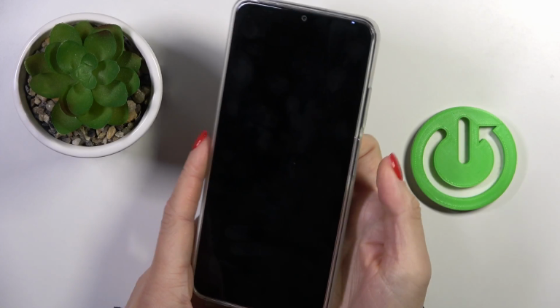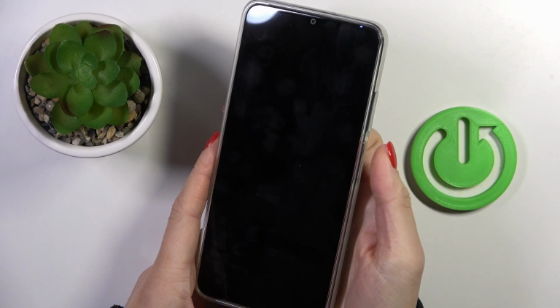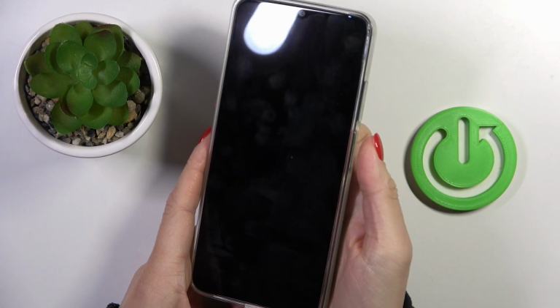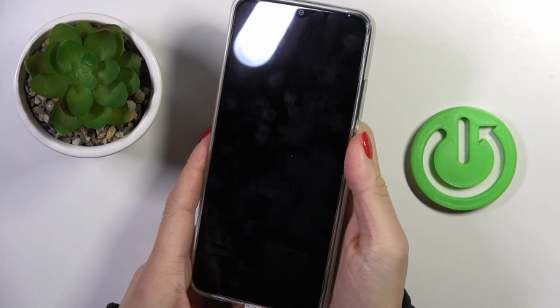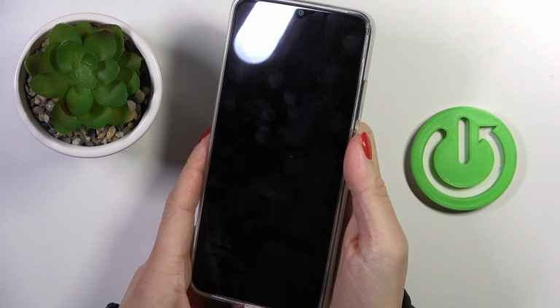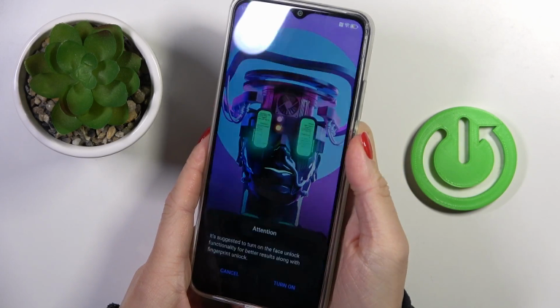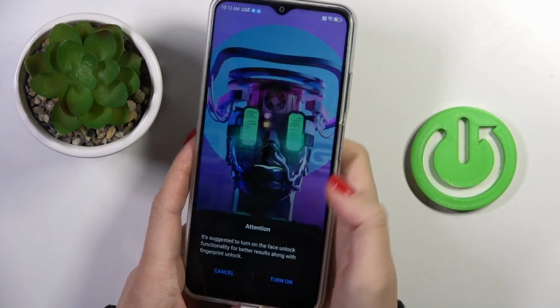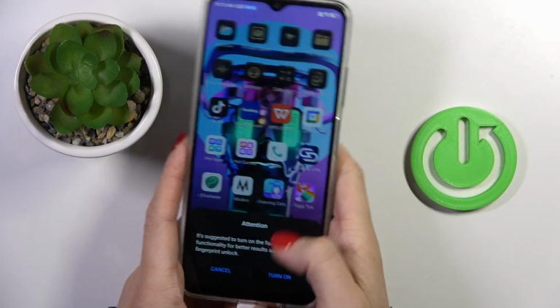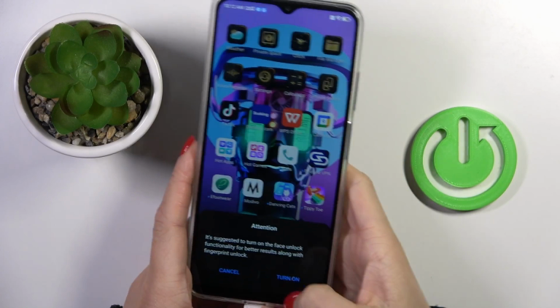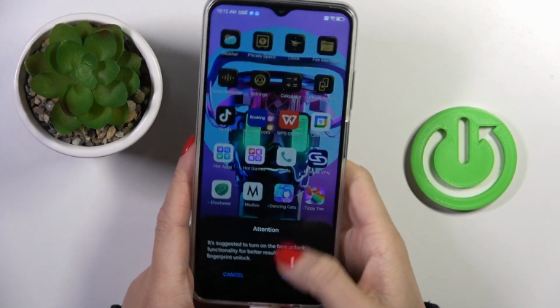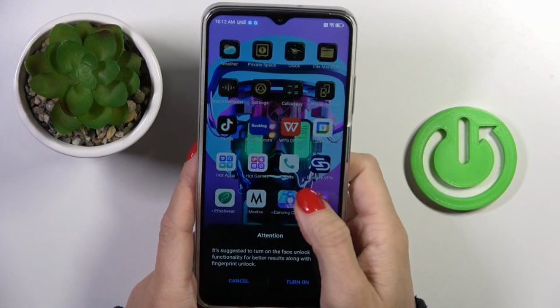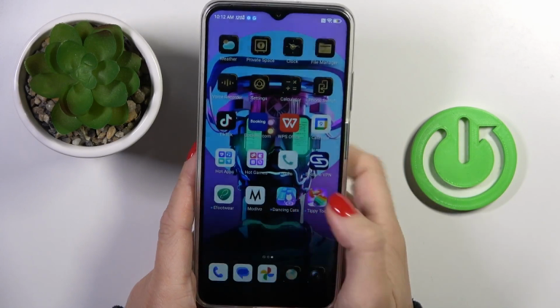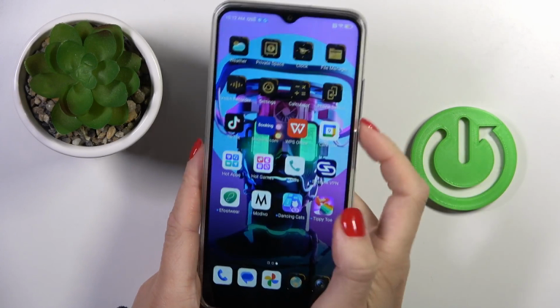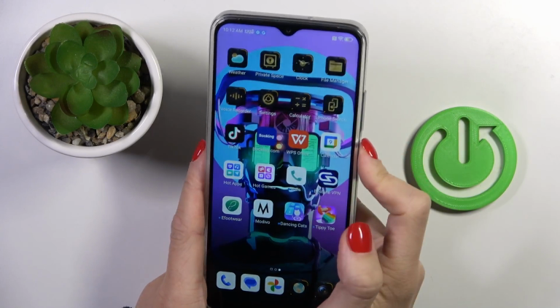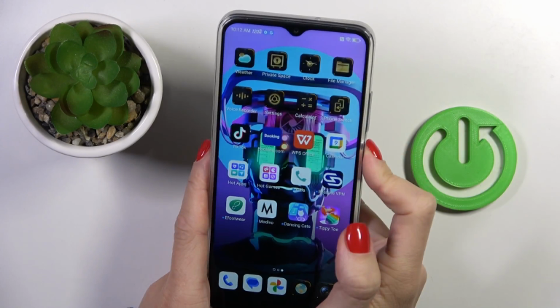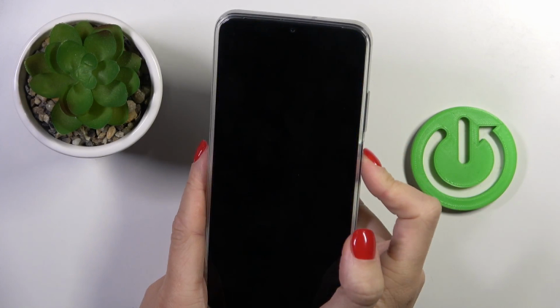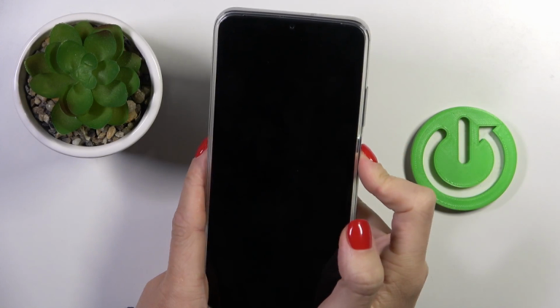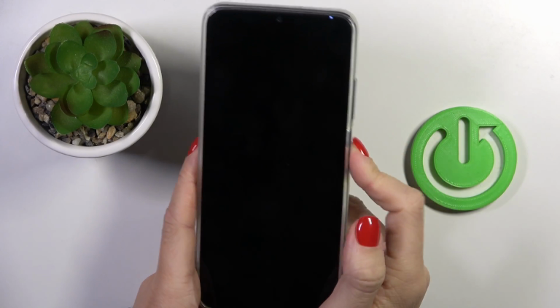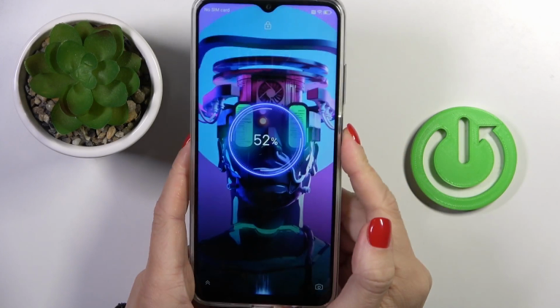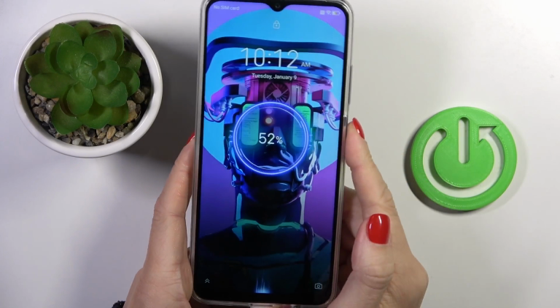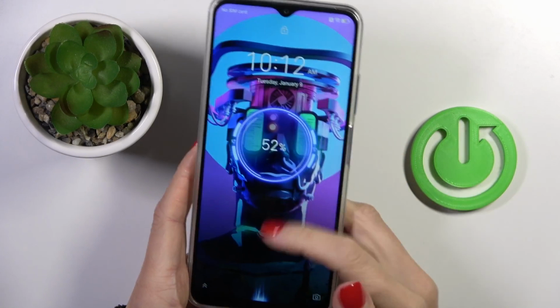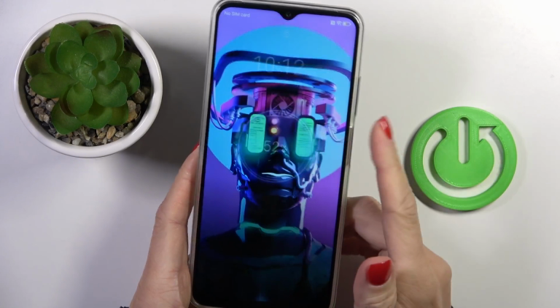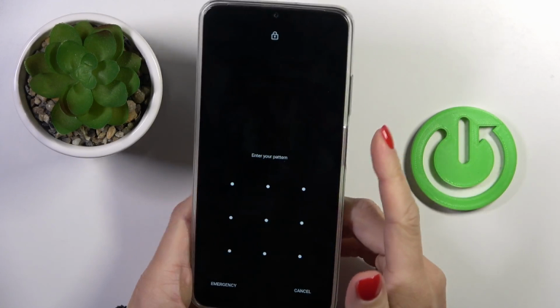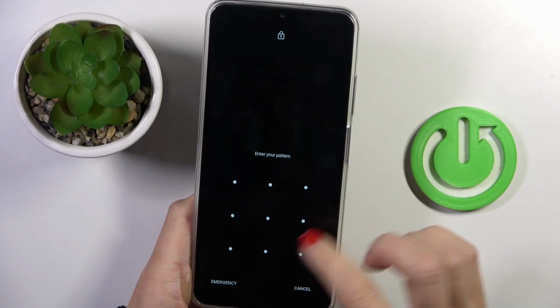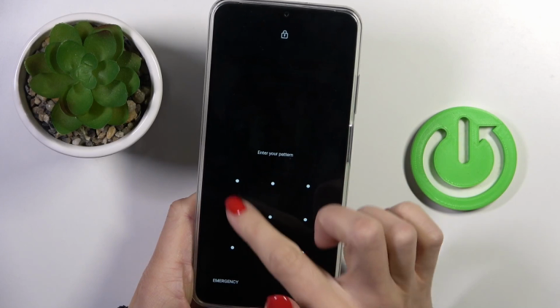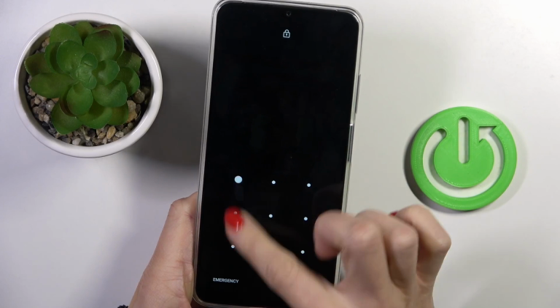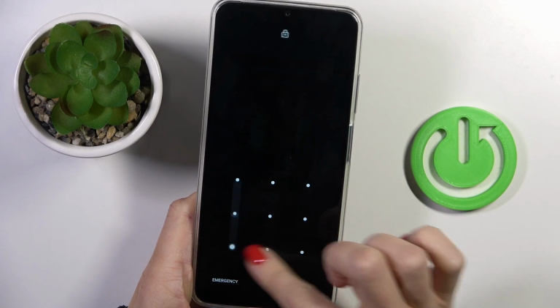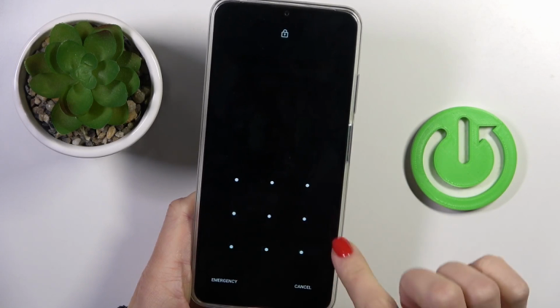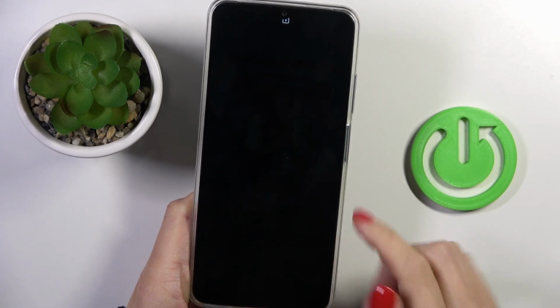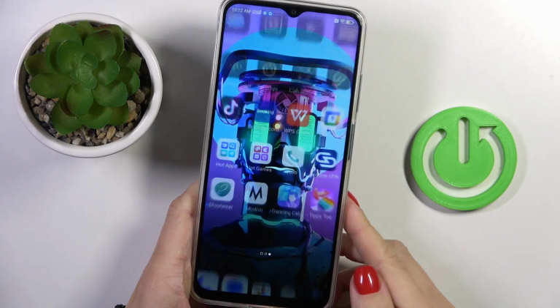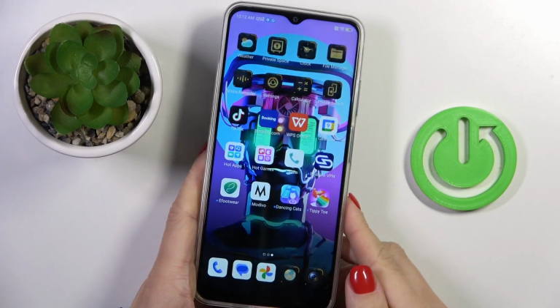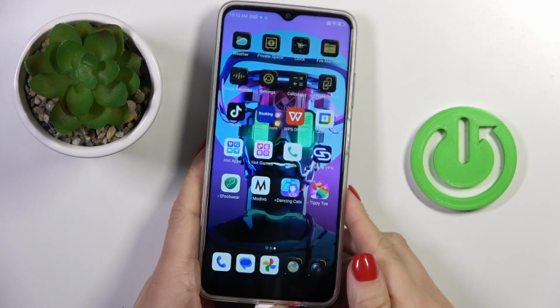Now you can unlock your device with this fingerprint. Obviously, you can also use the backup pattern that you have set.